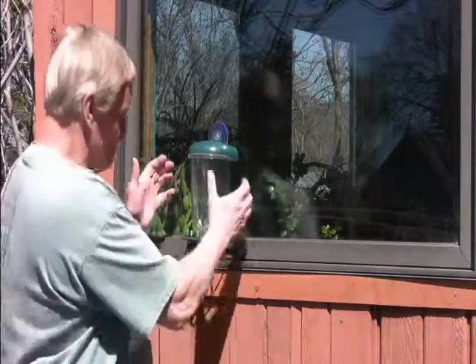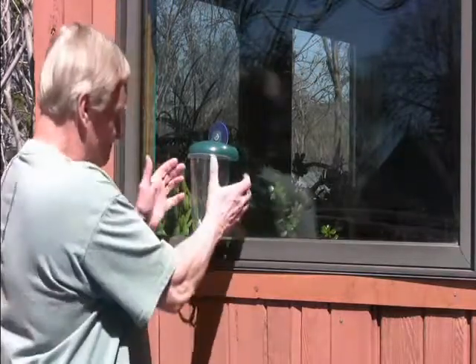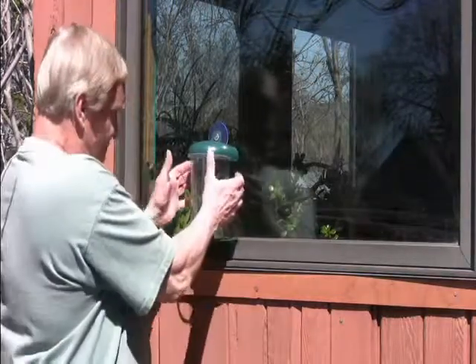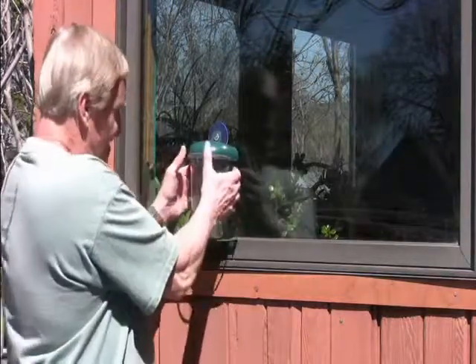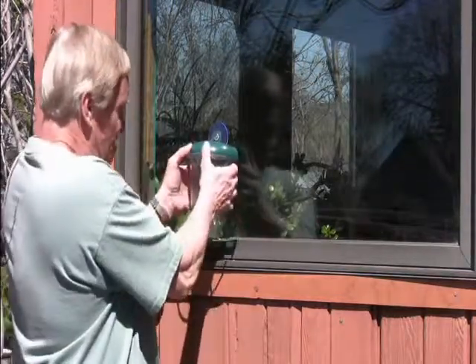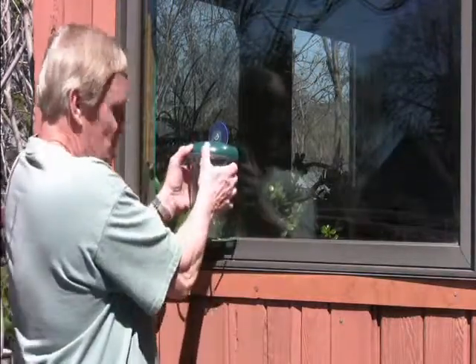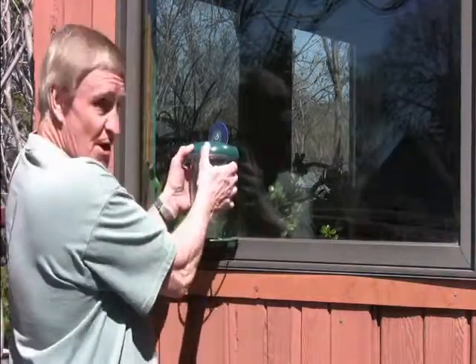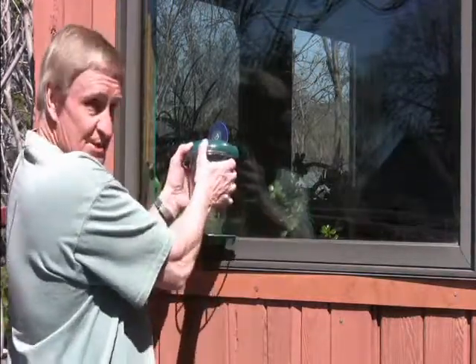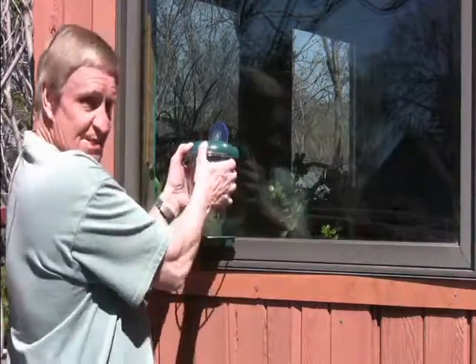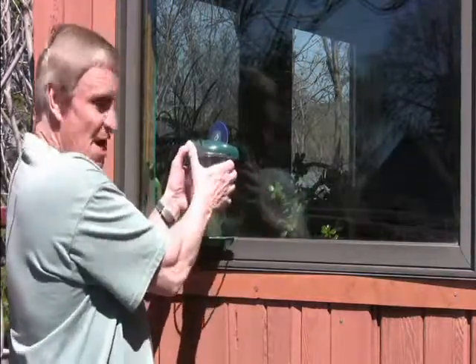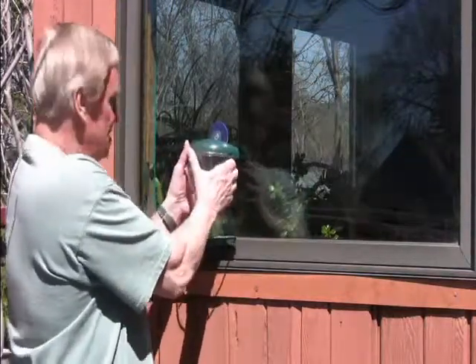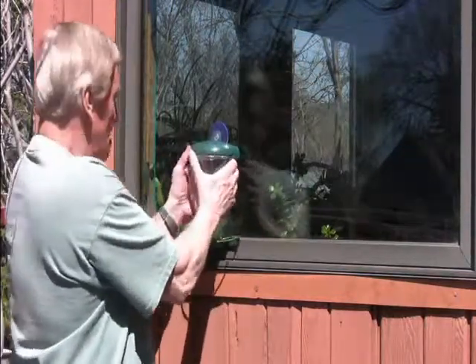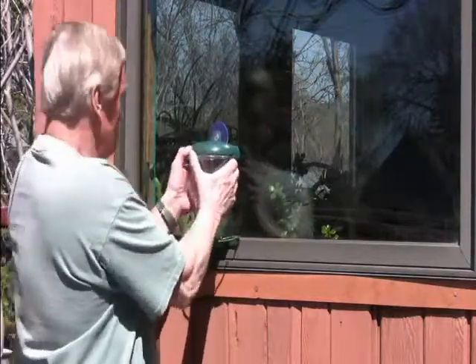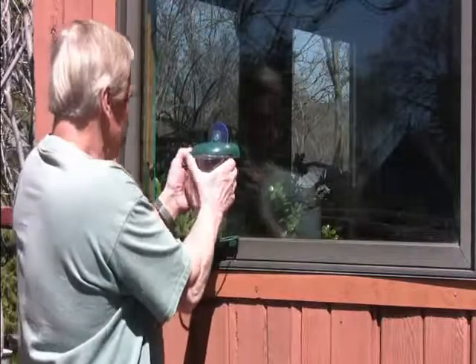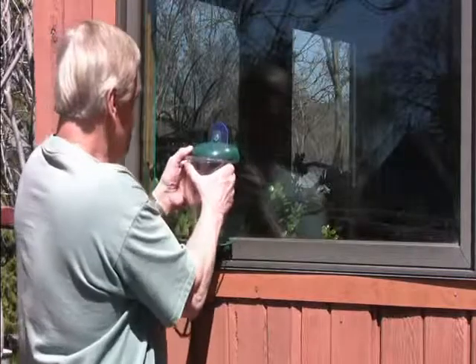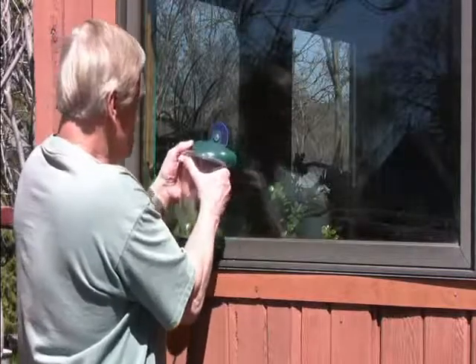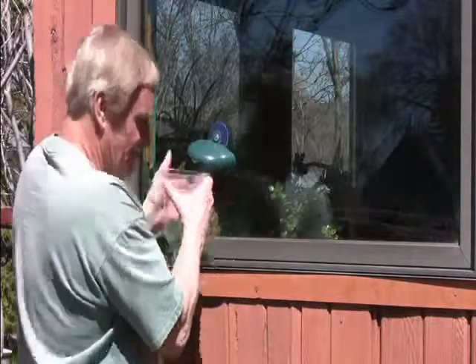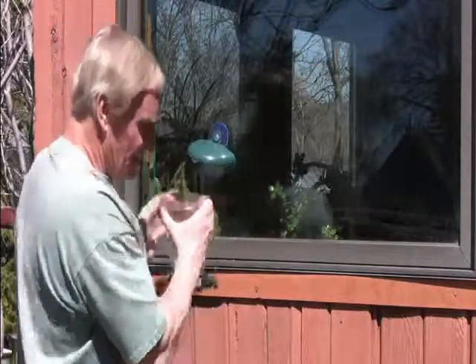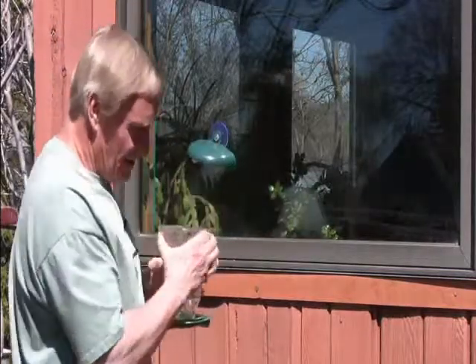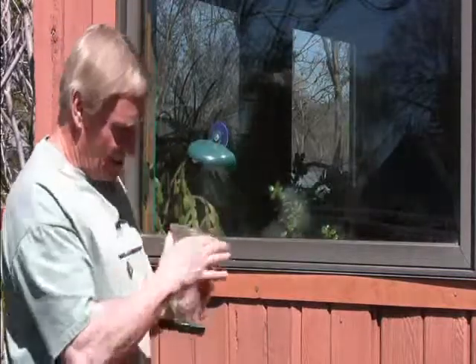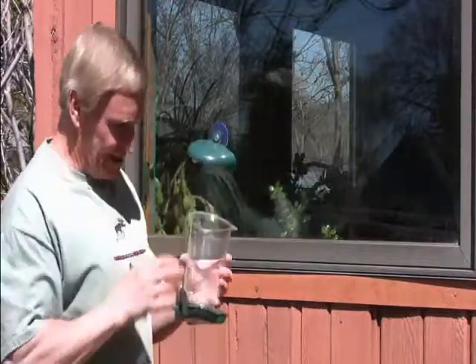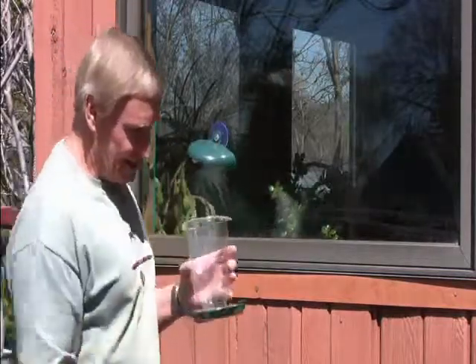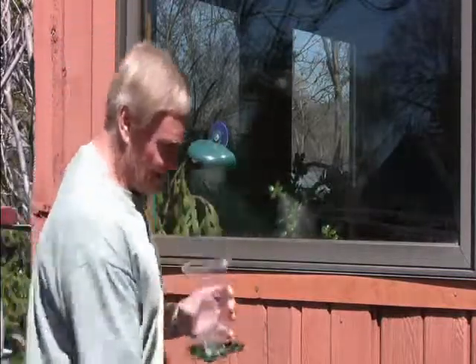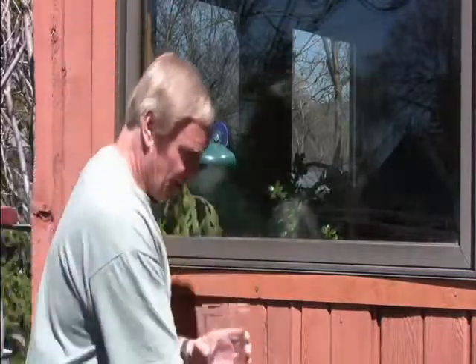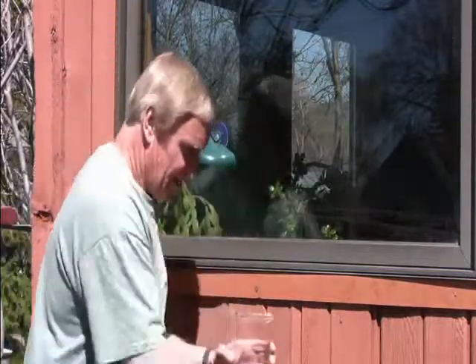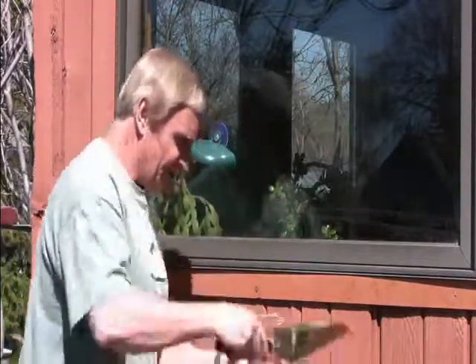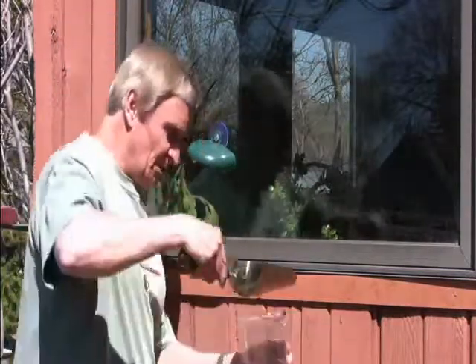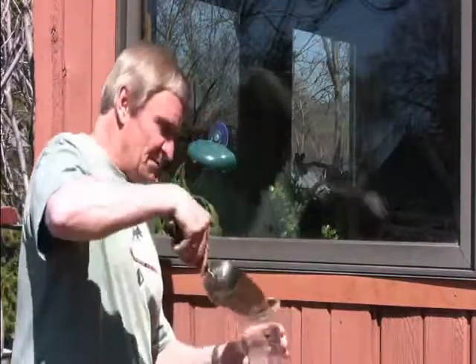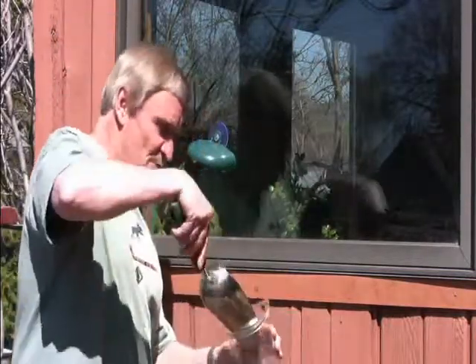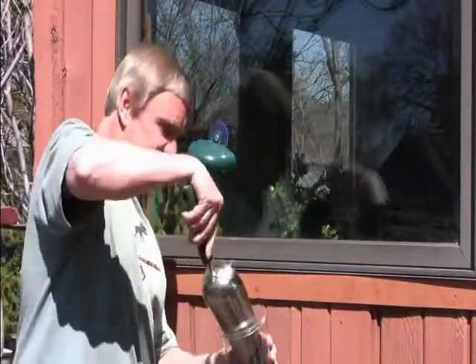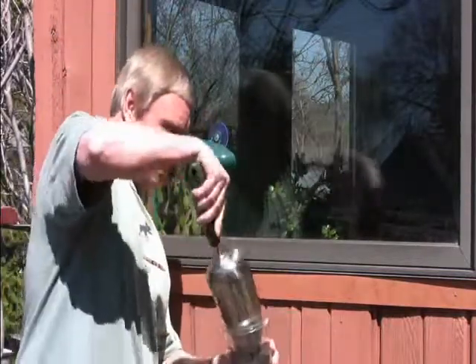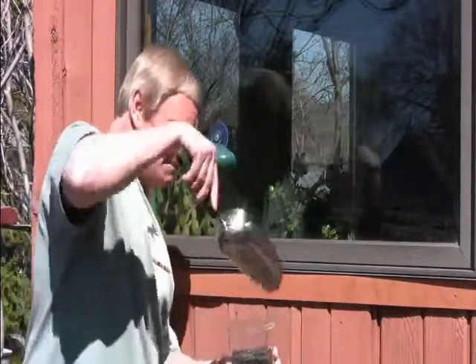The feed chamber on it just slides out. It's really easy to clean it and to fill it with bird seed.